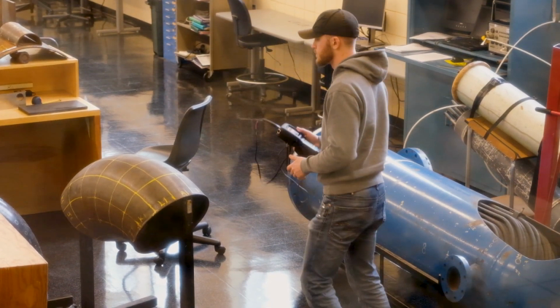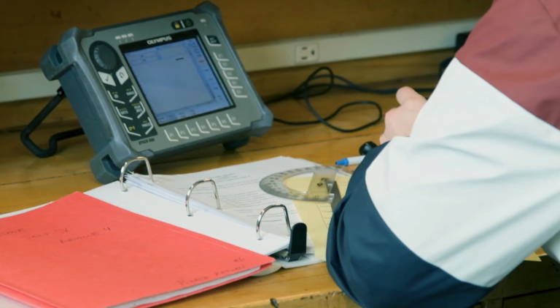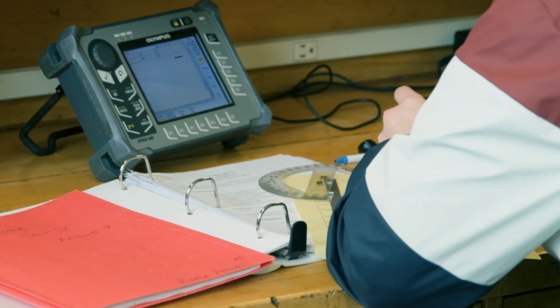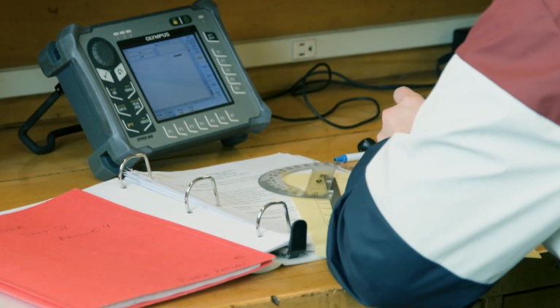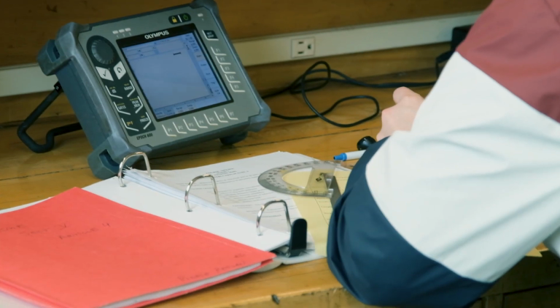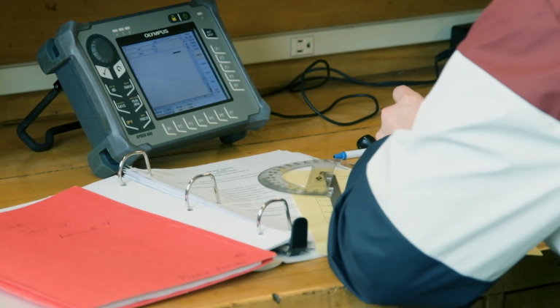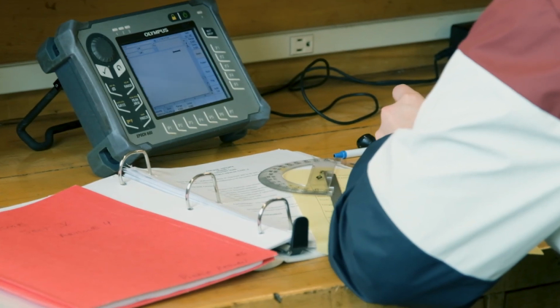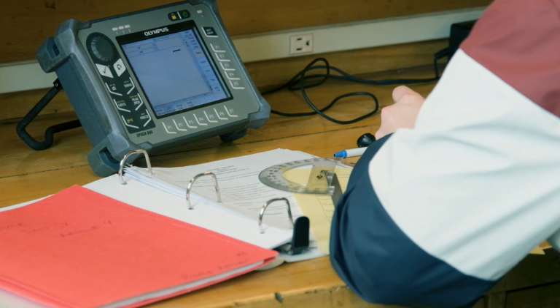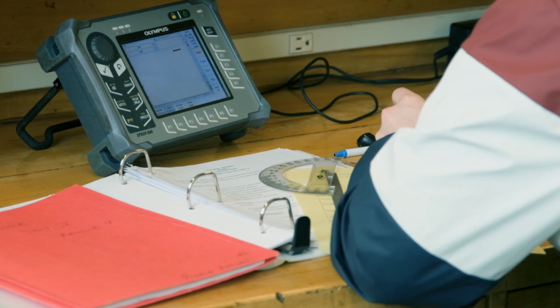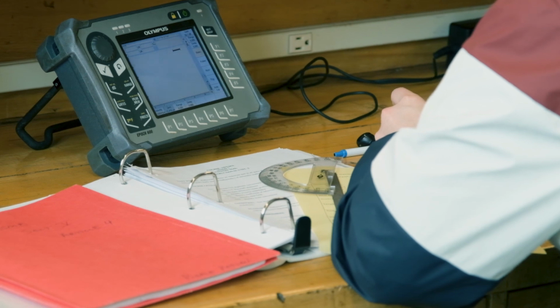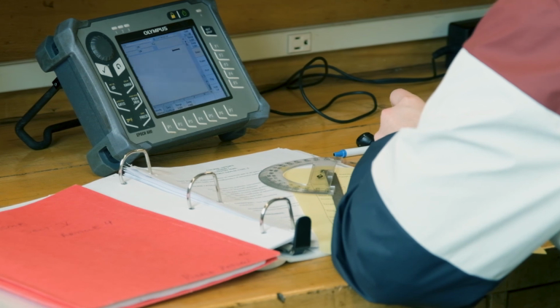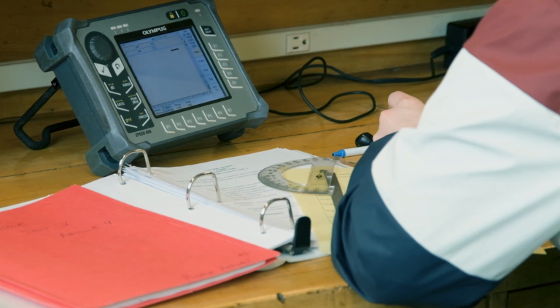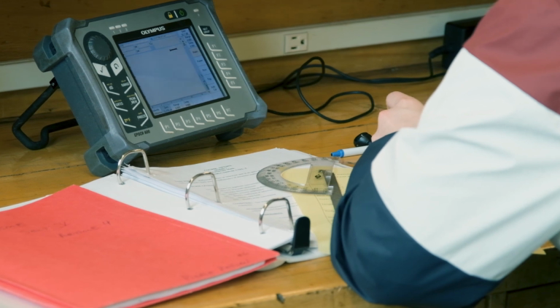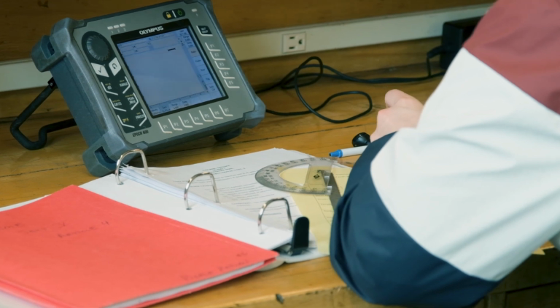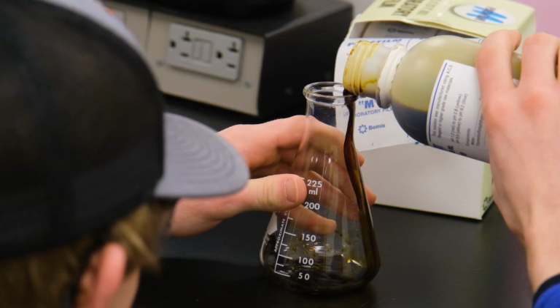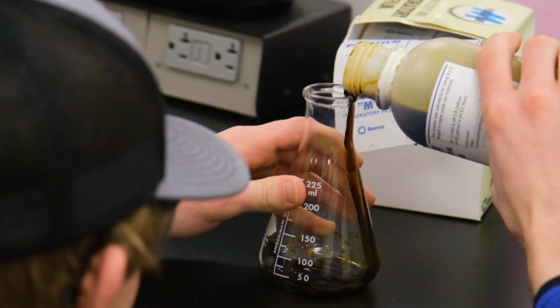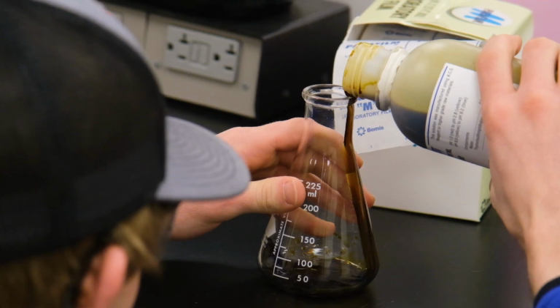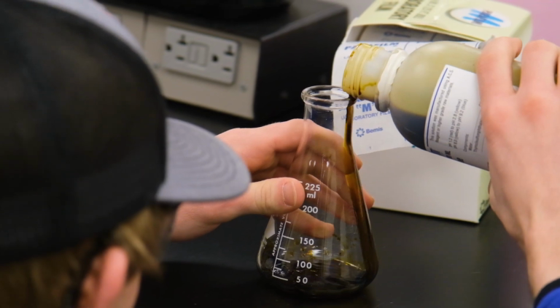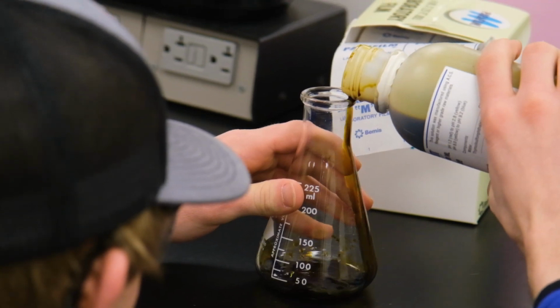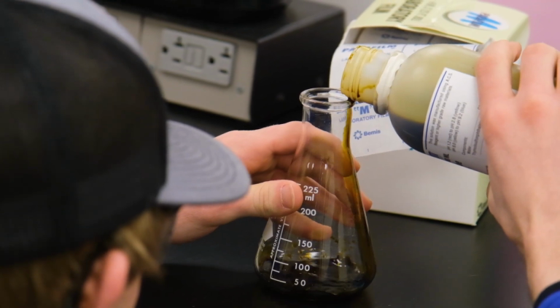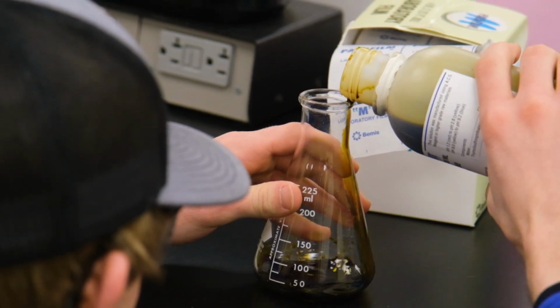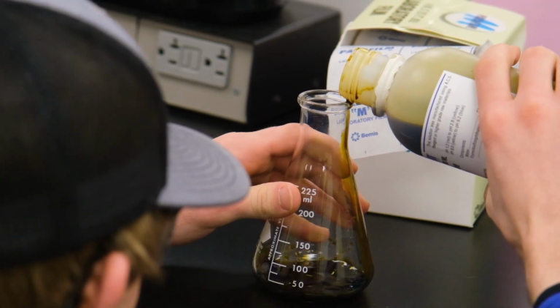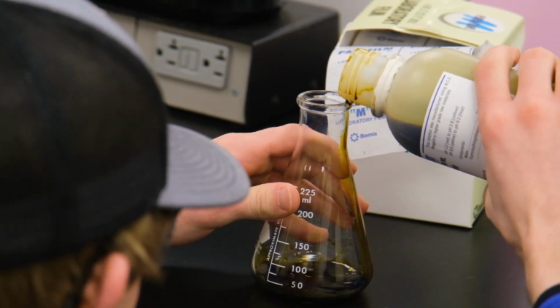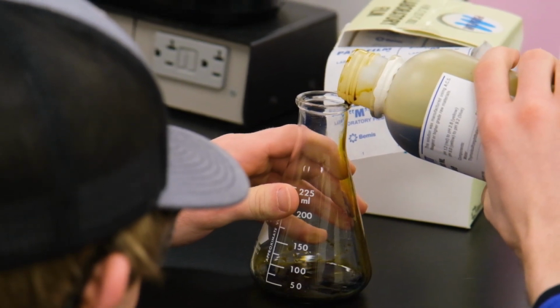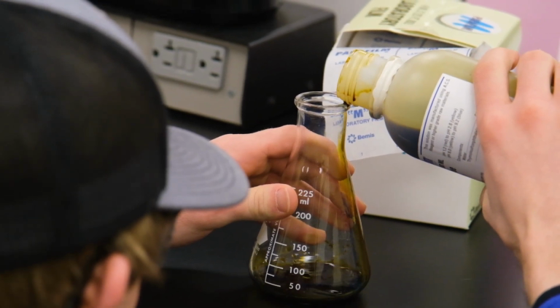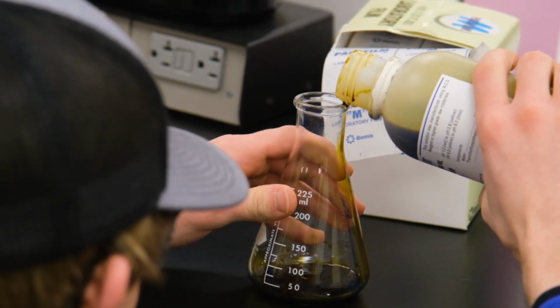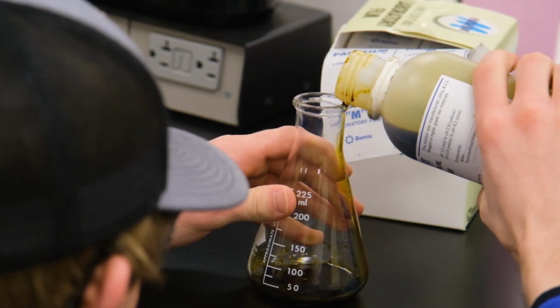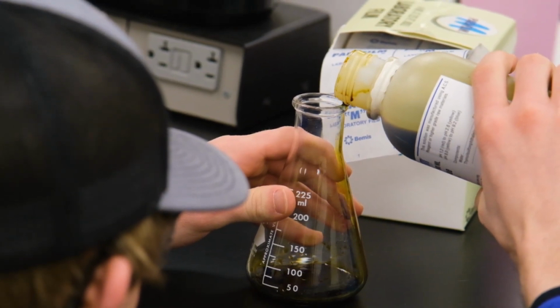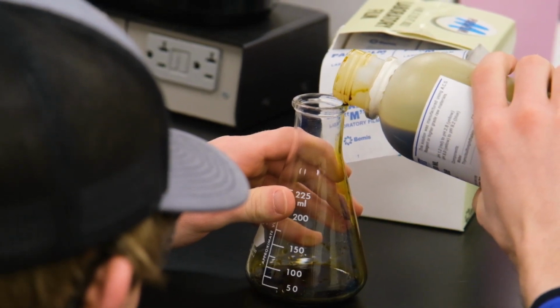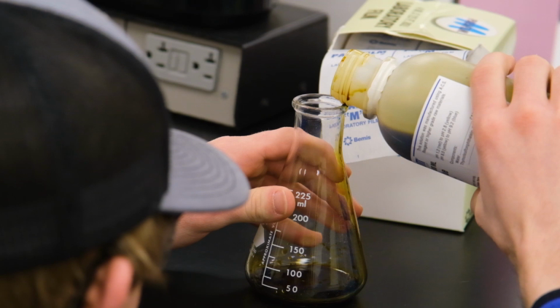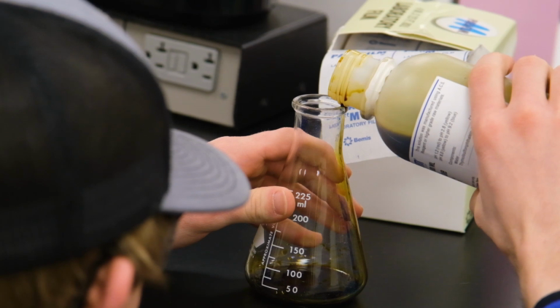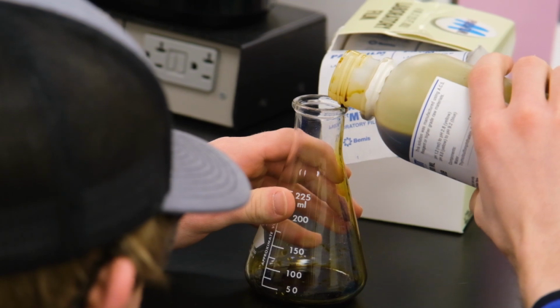We have two options at Ridgewater: one's called the NDT Diploma and one's the Associate of Applied Science in non-destructive testing.